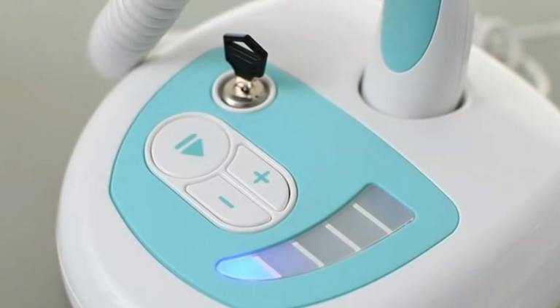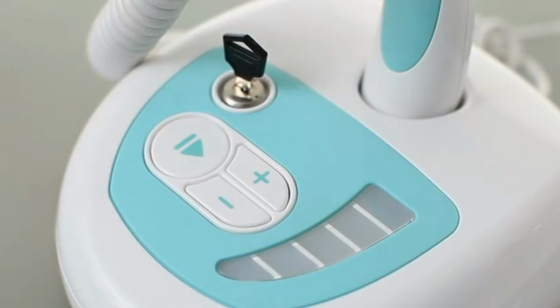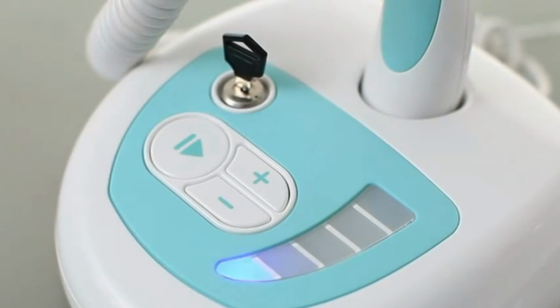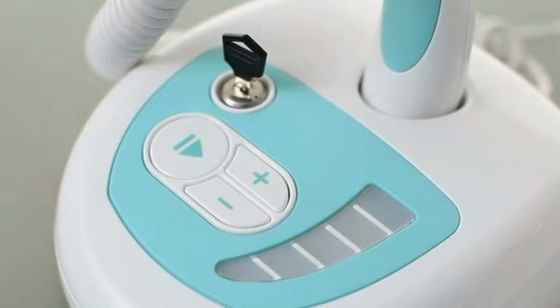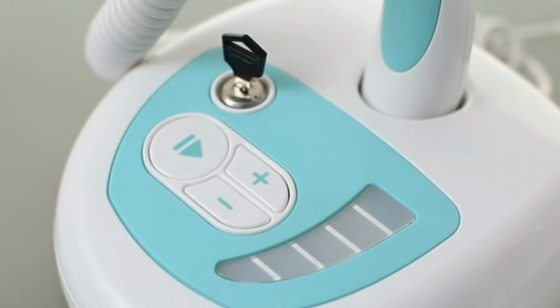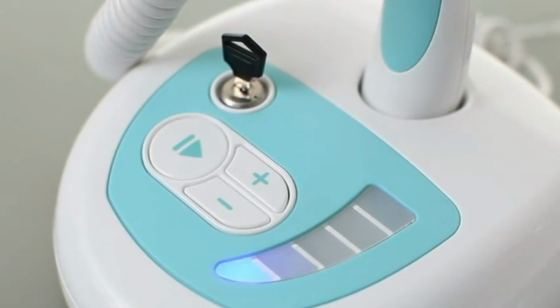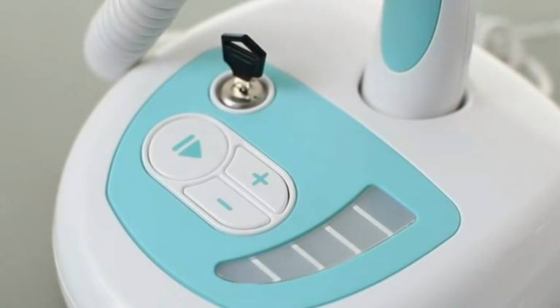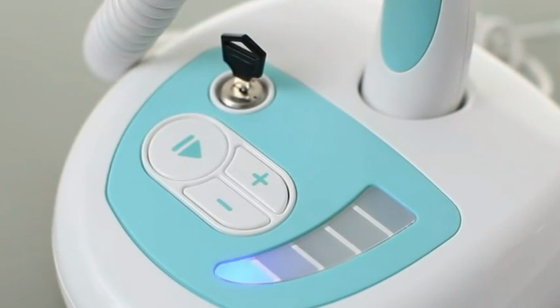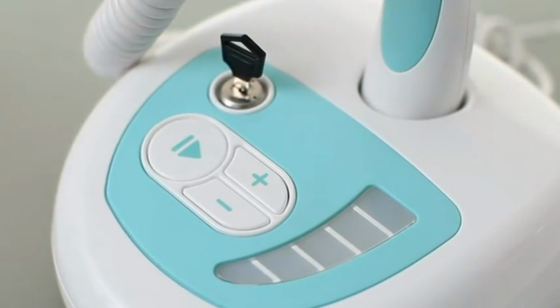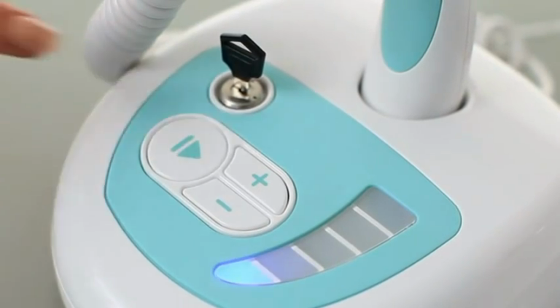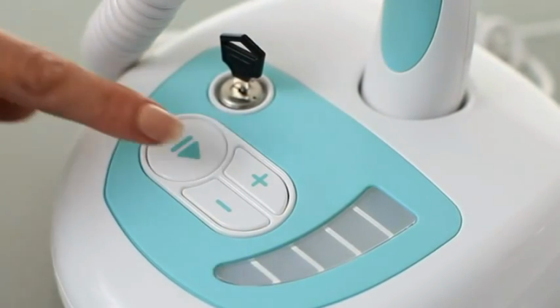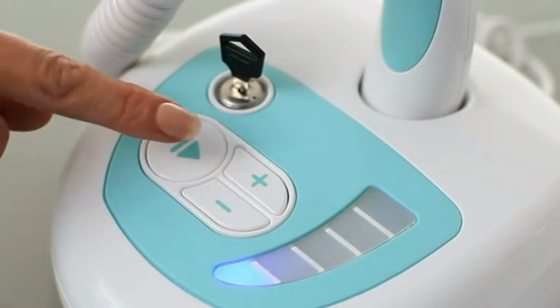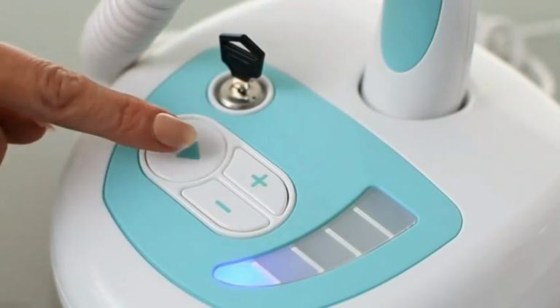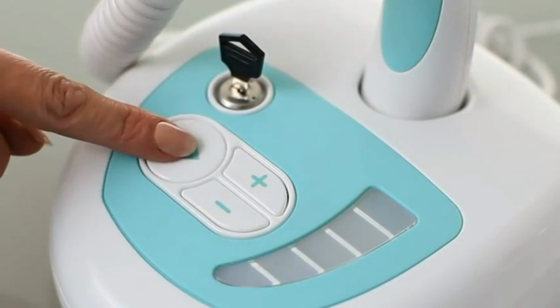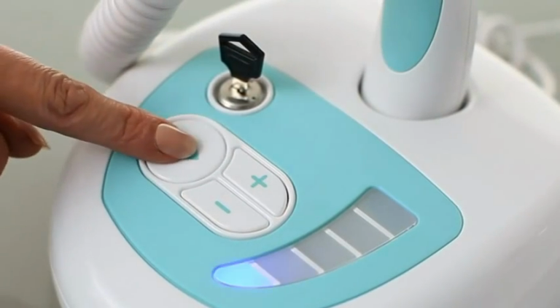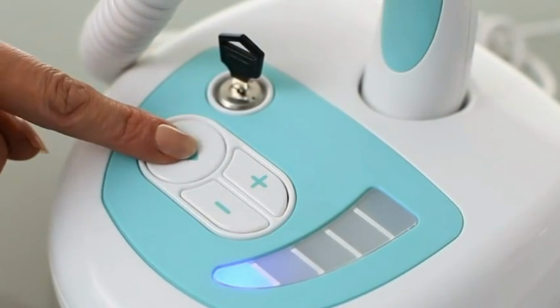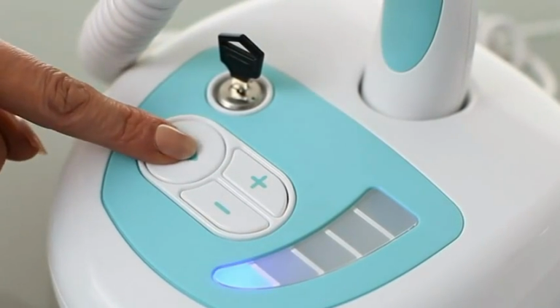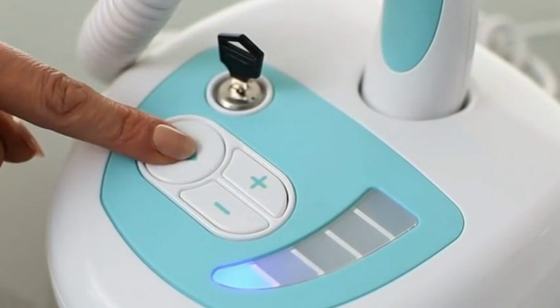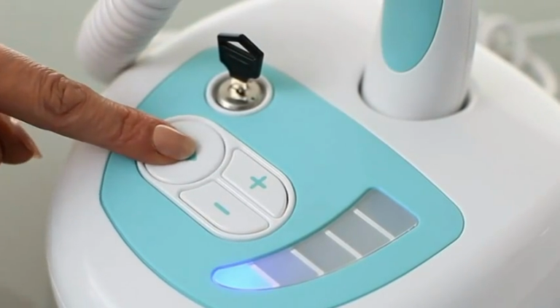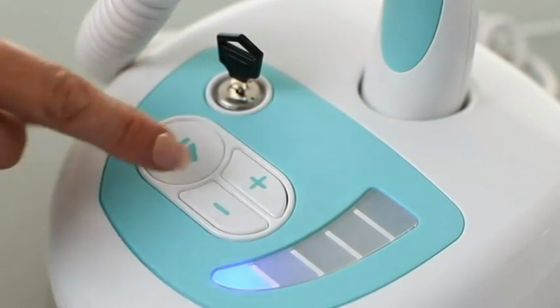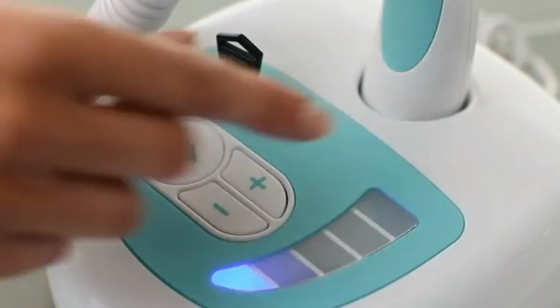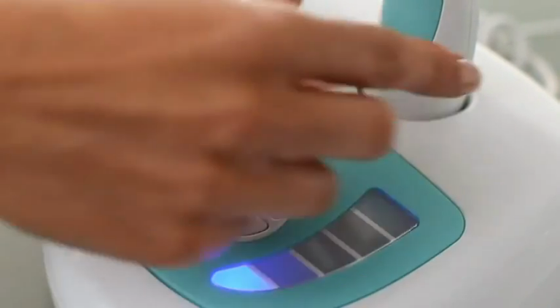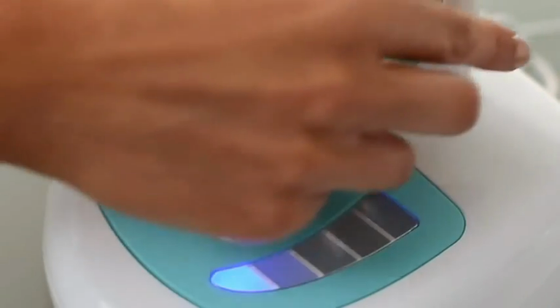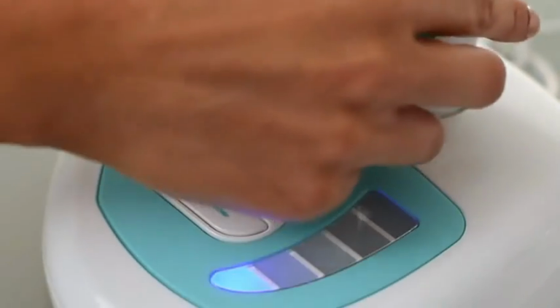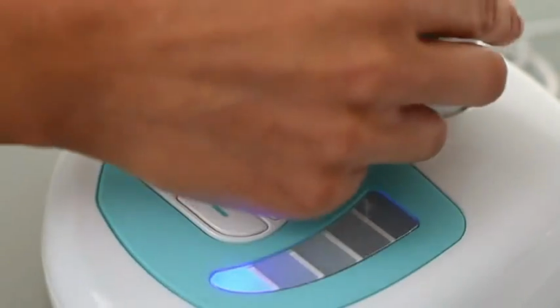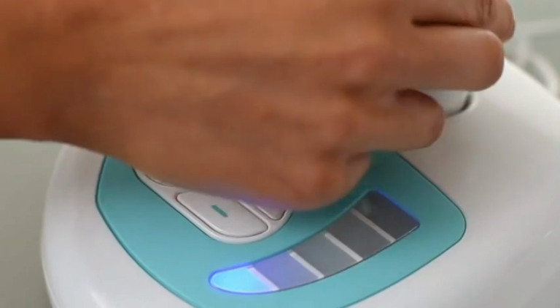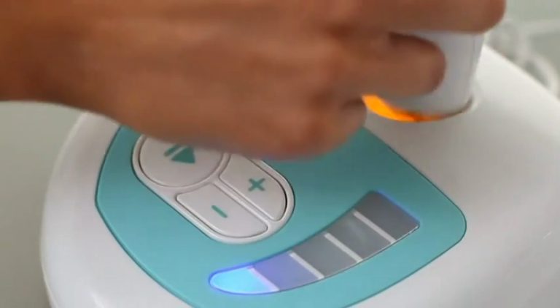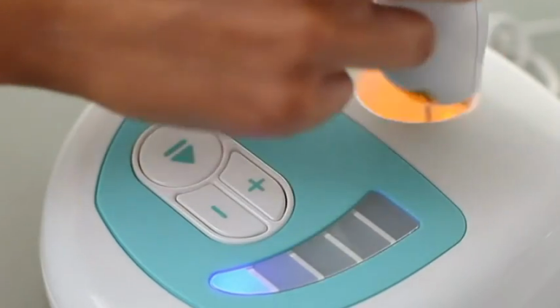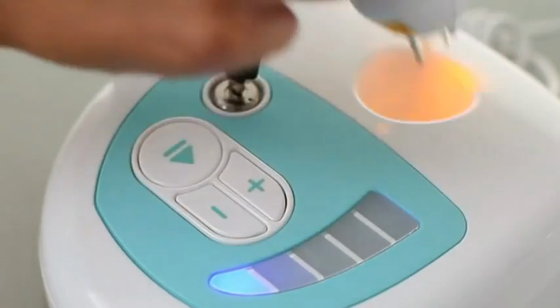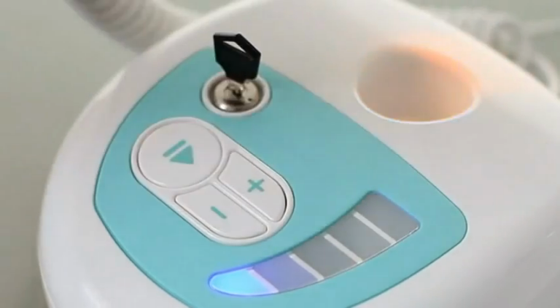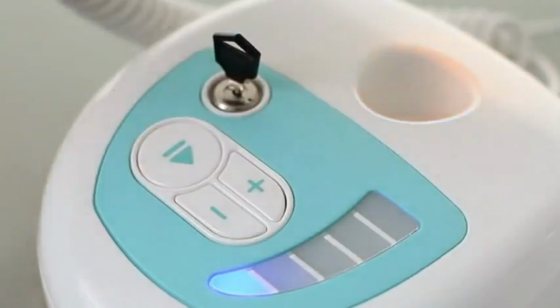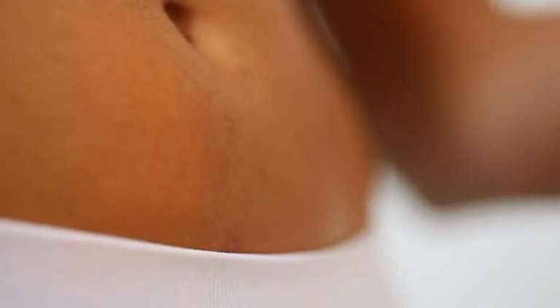Finally, treatment will only take place when both skin sensors are in contact with the skin.